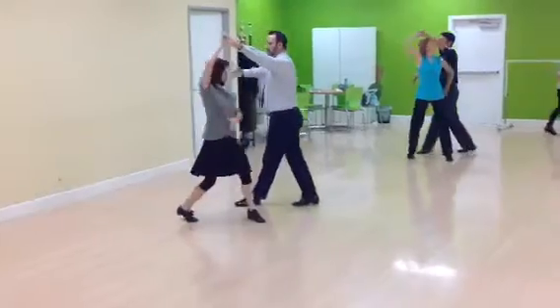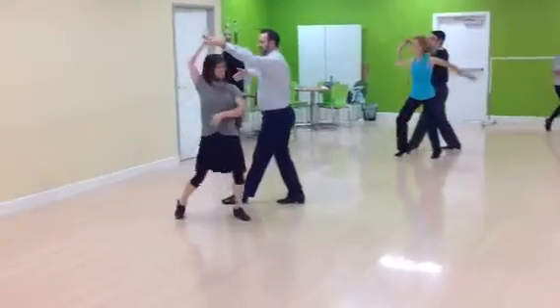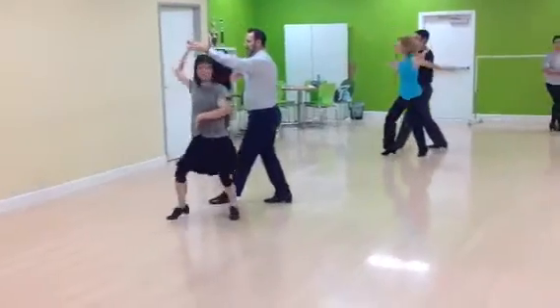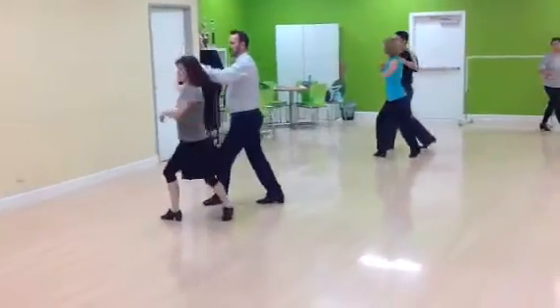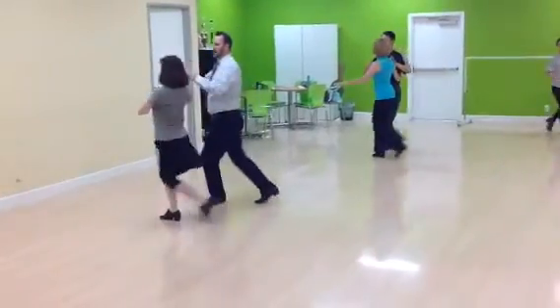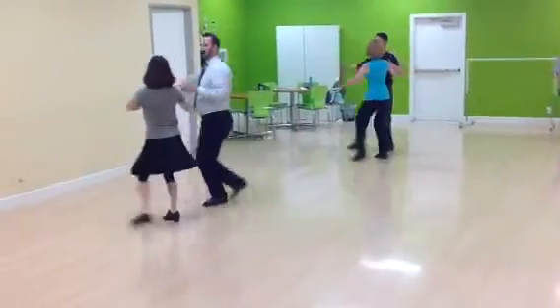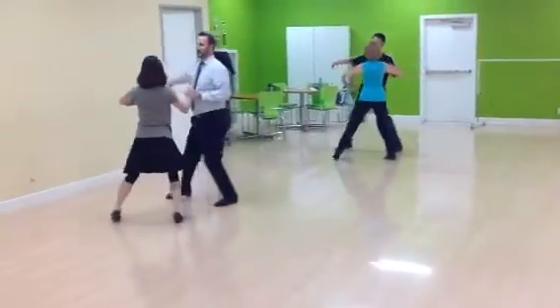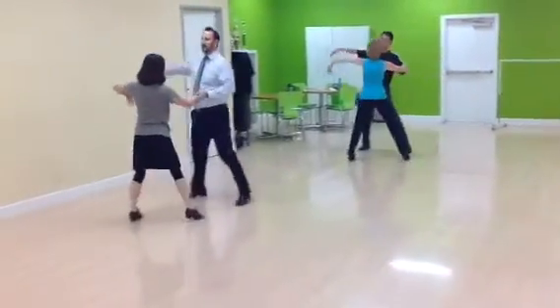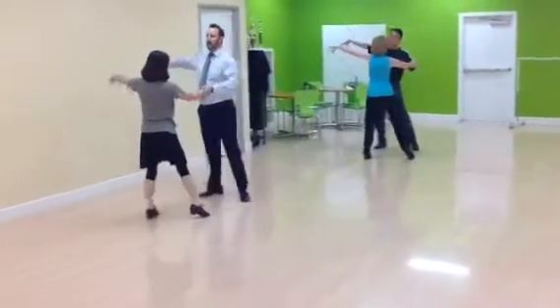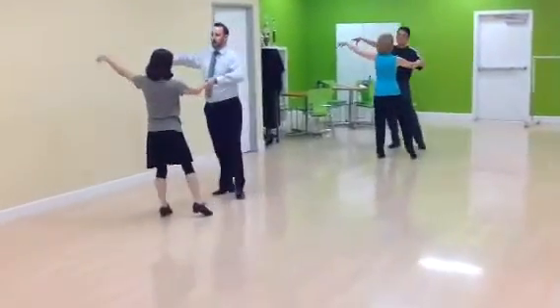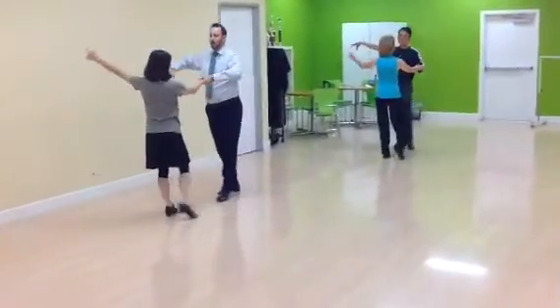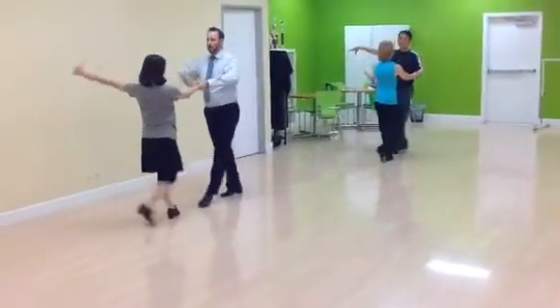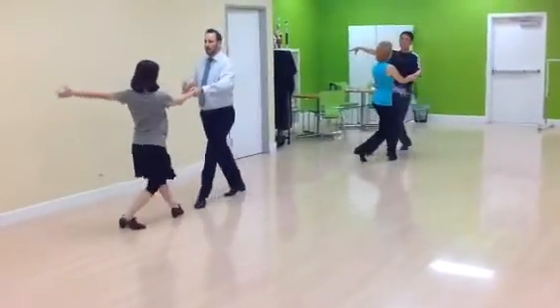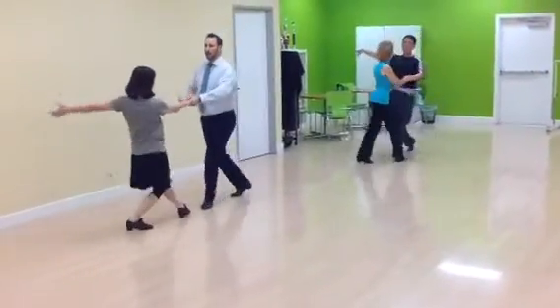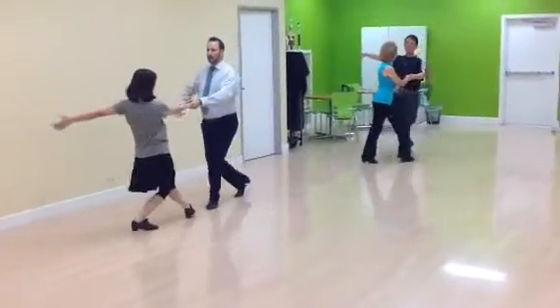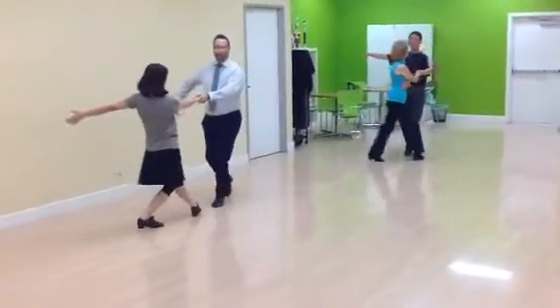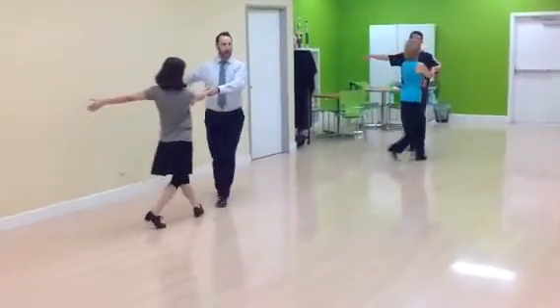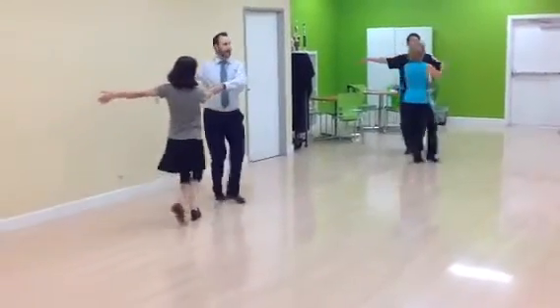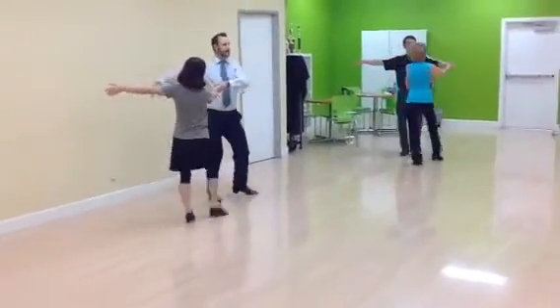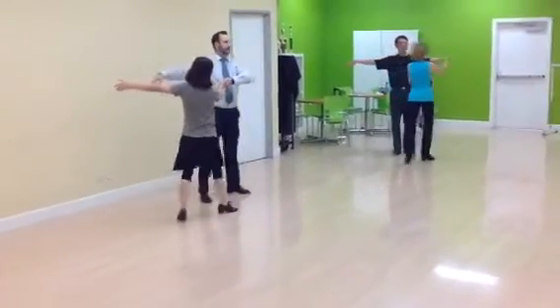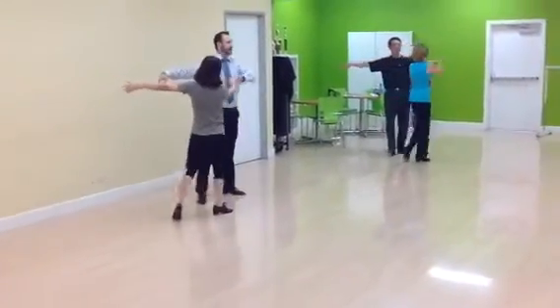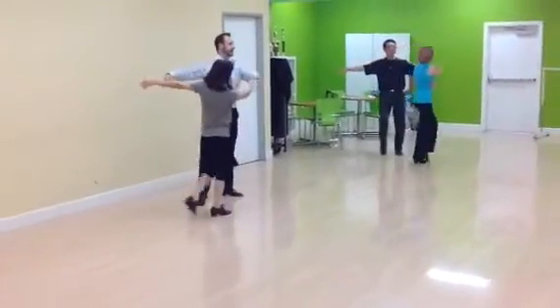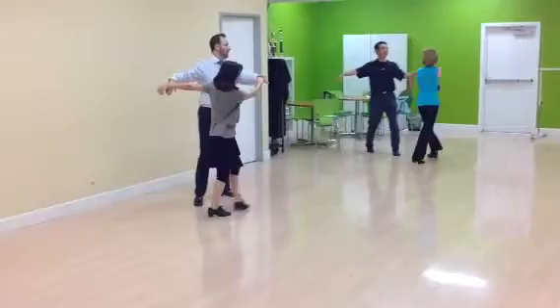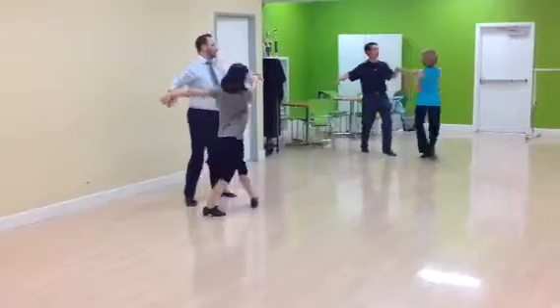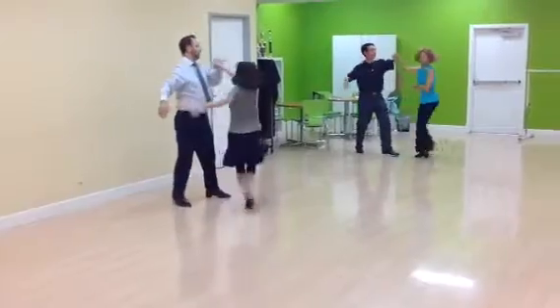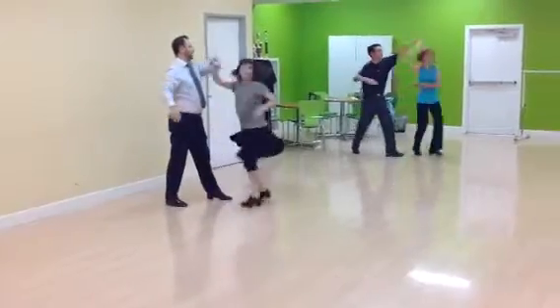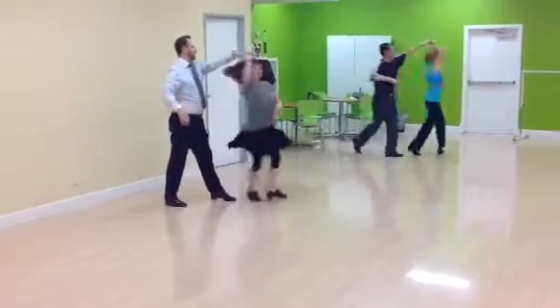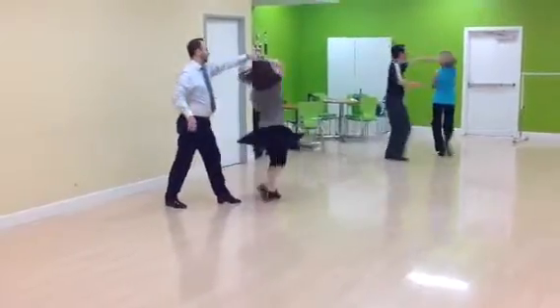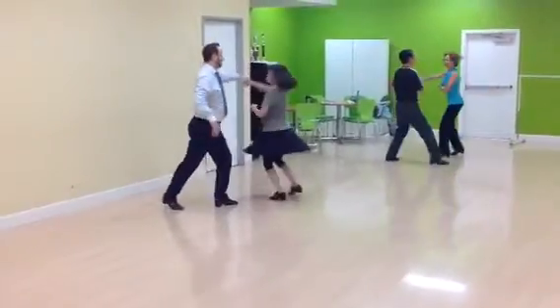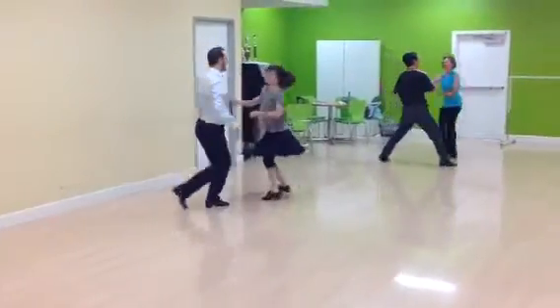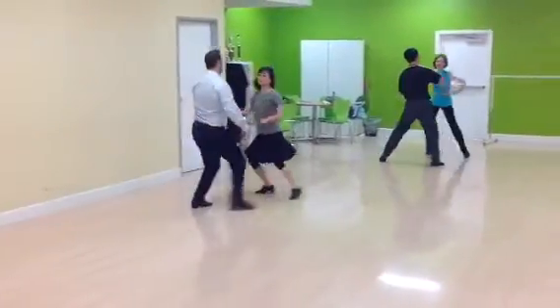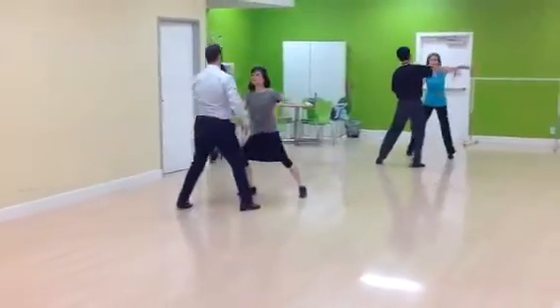She goes under slow. Quick, quick, slow. Inside turn.